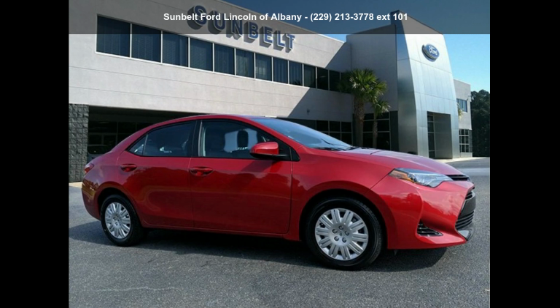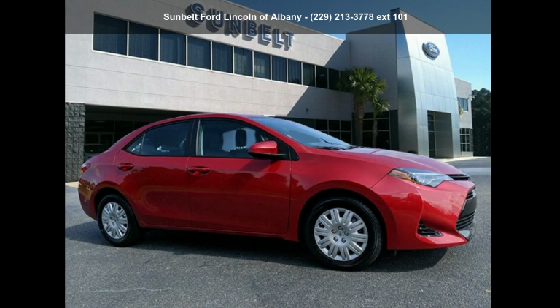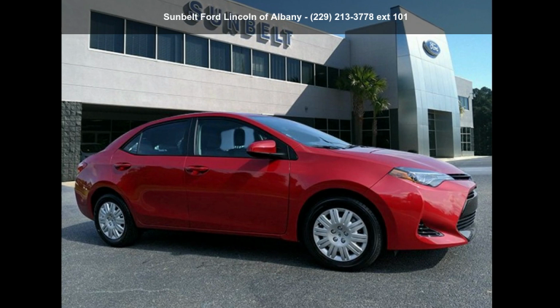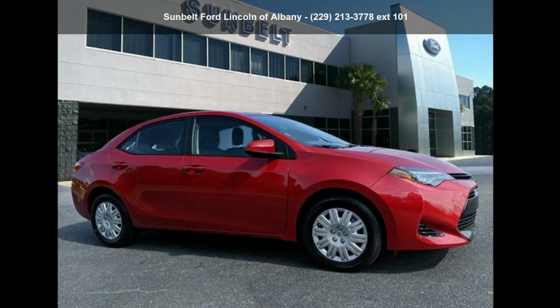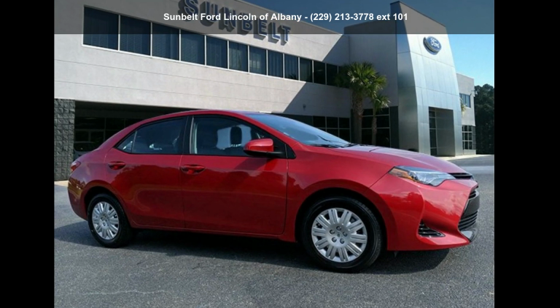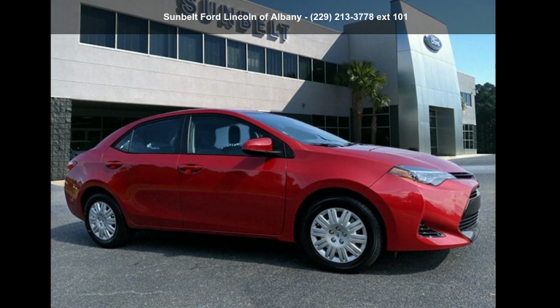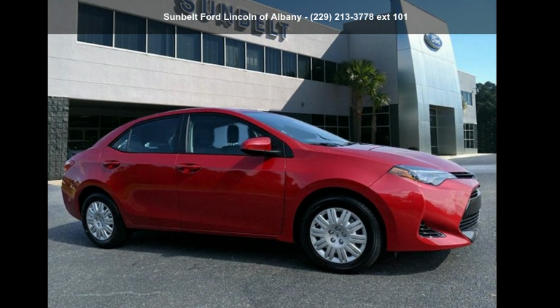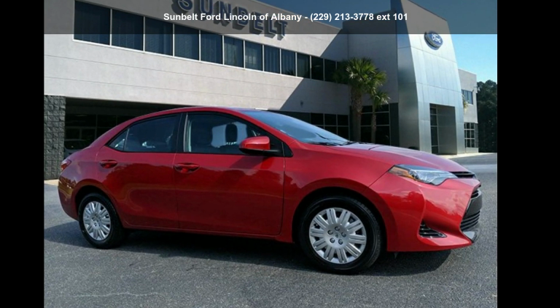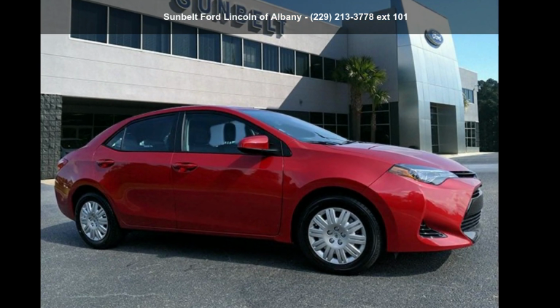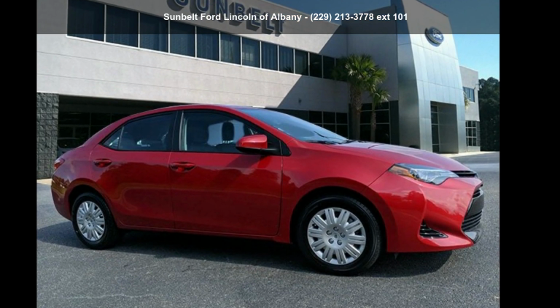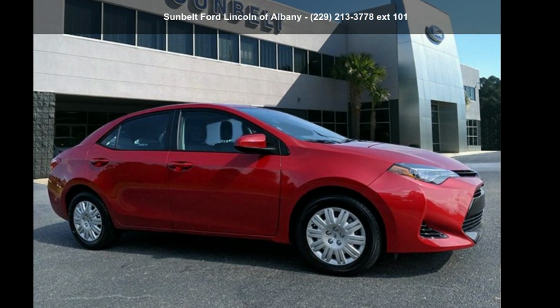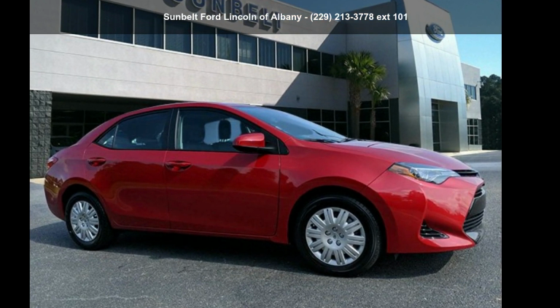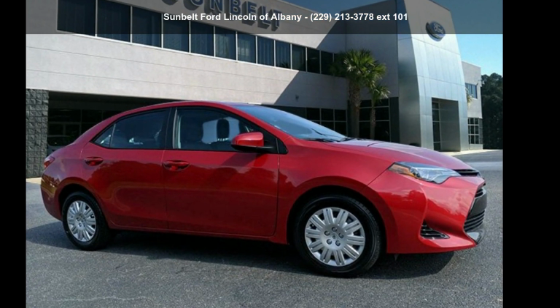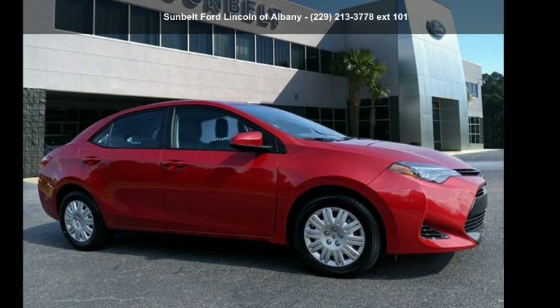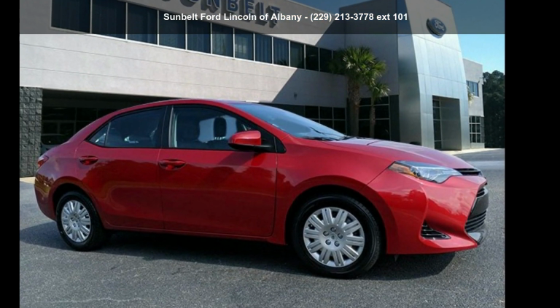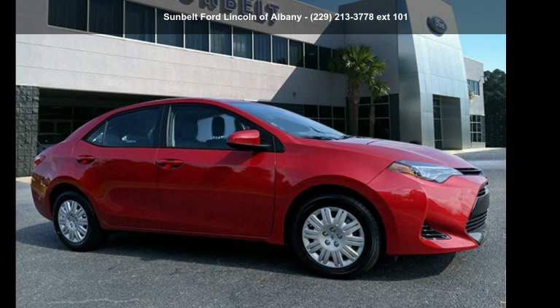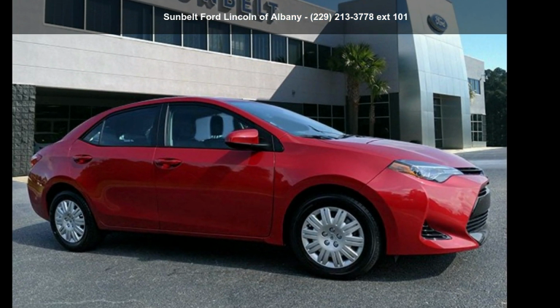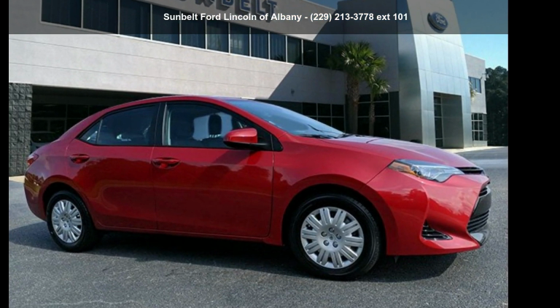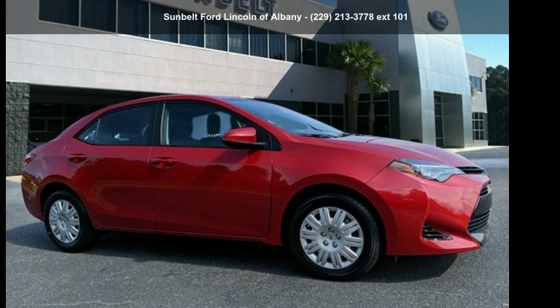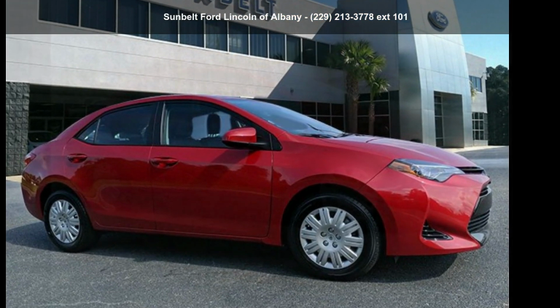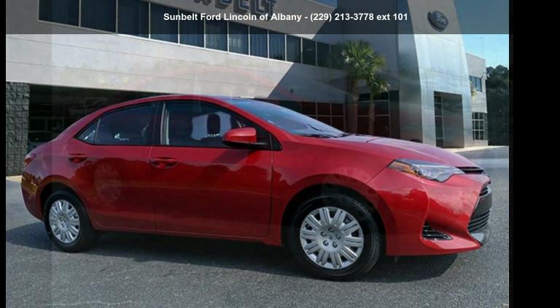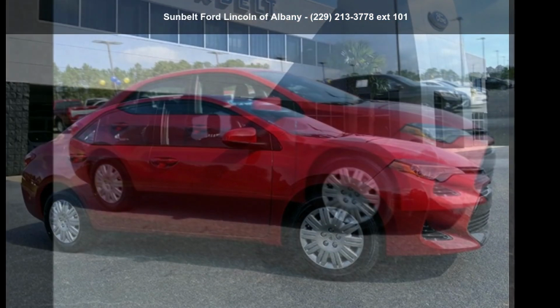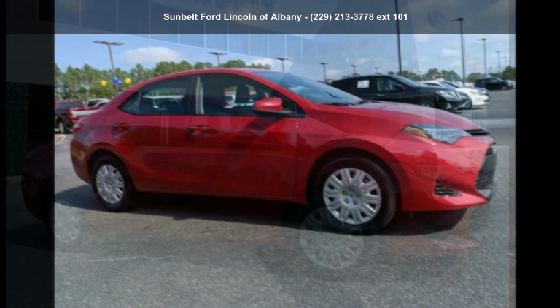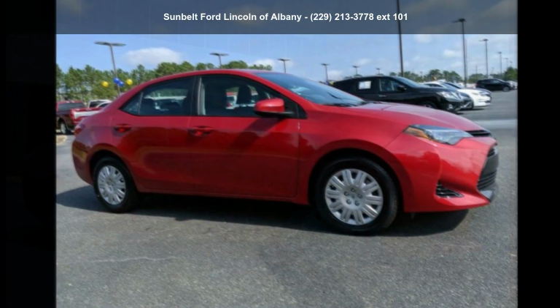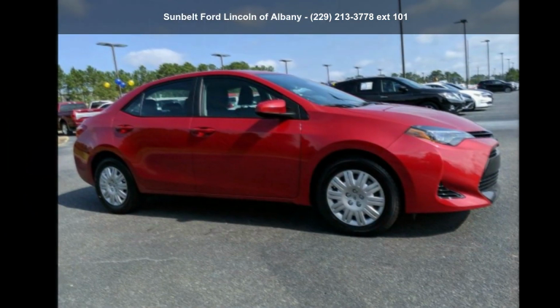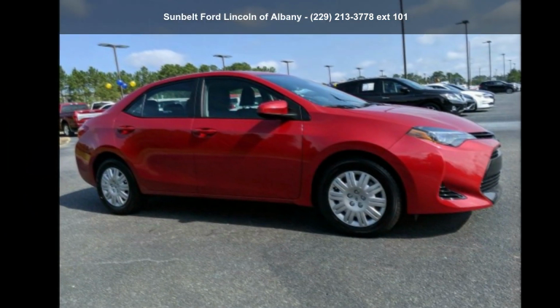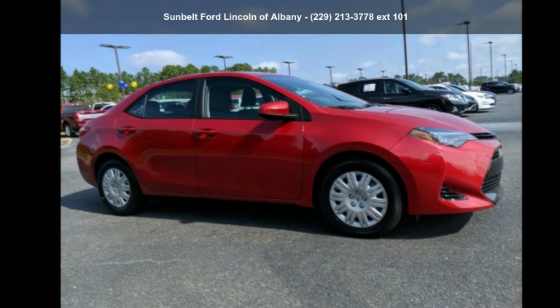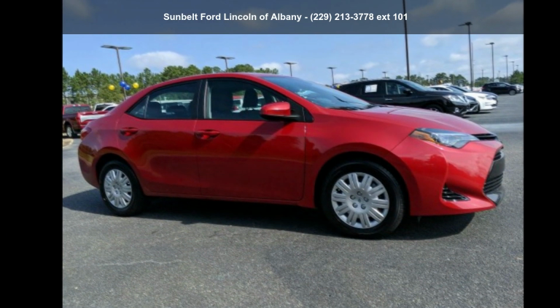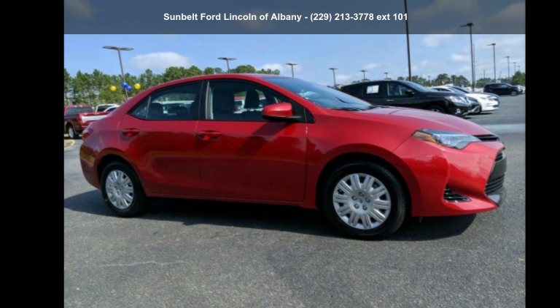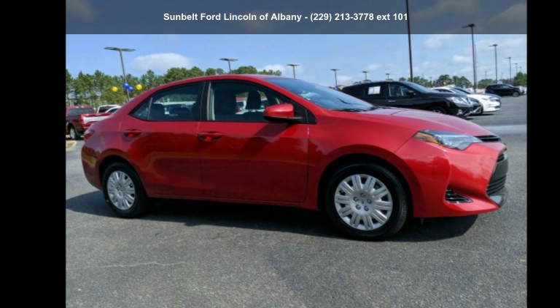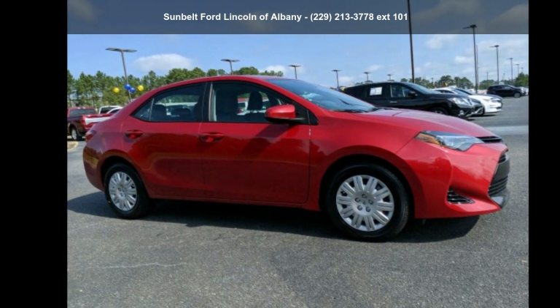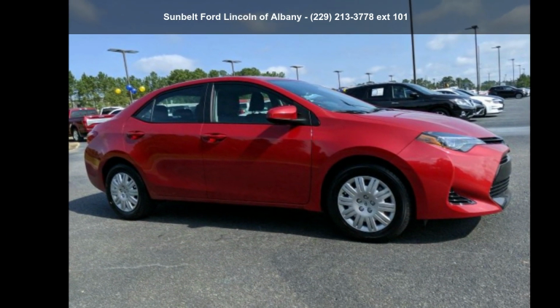Imagine yourself in this Toyota 2018 Corolla L. This may be the set of wheels you've been looking for.